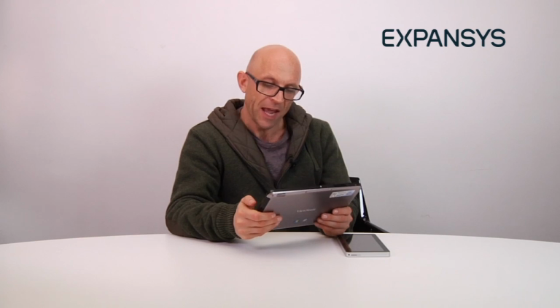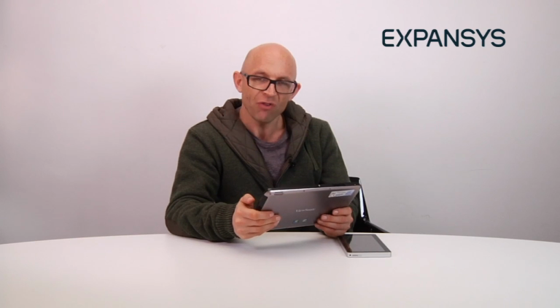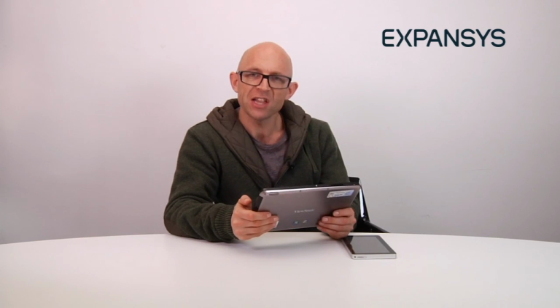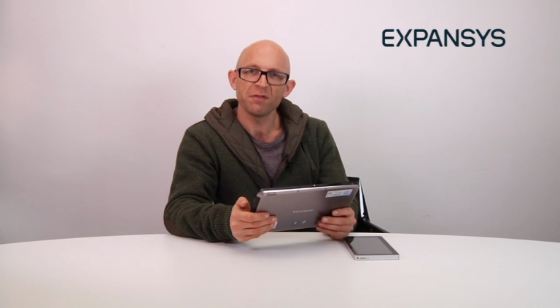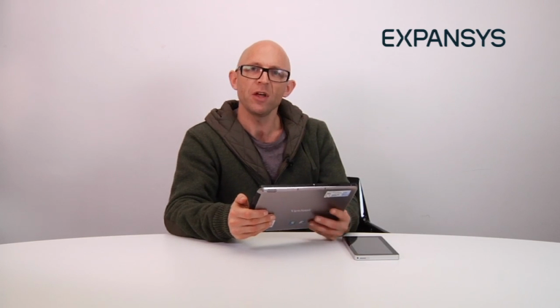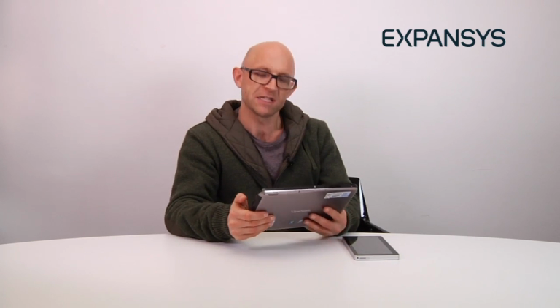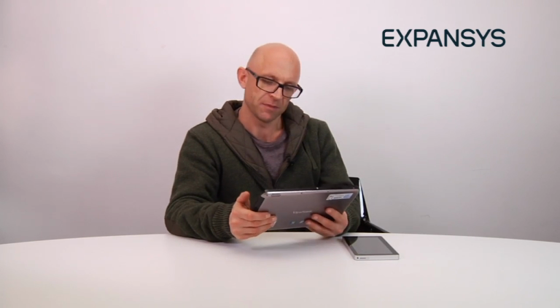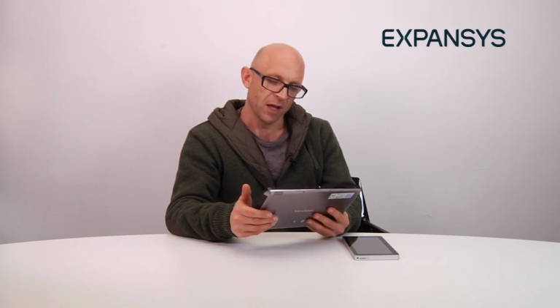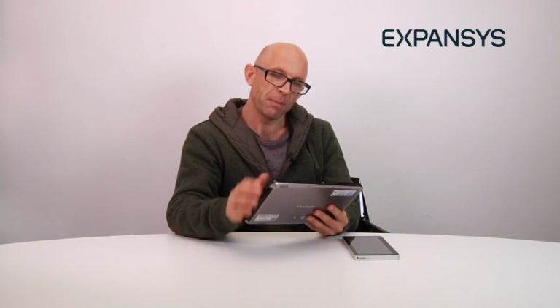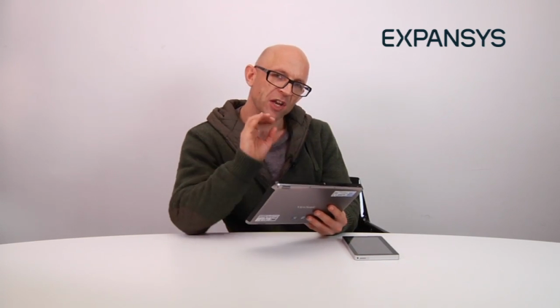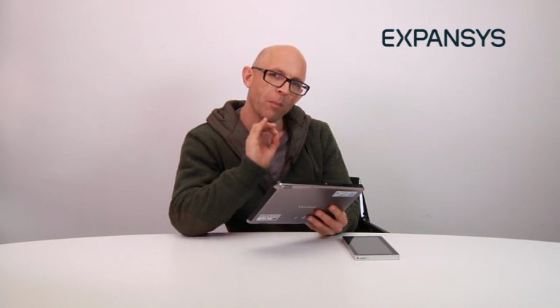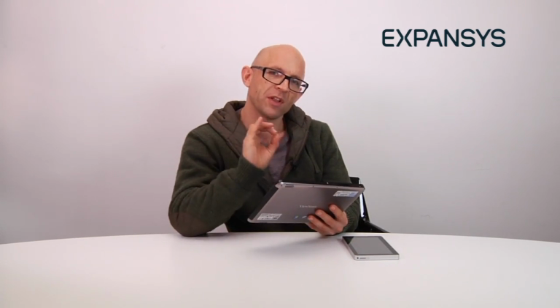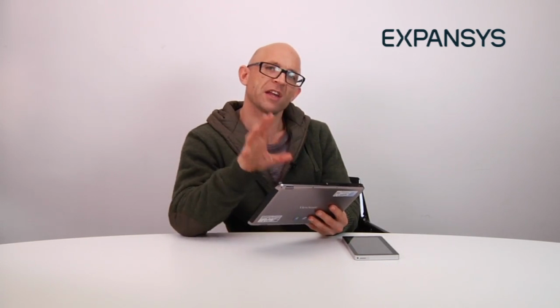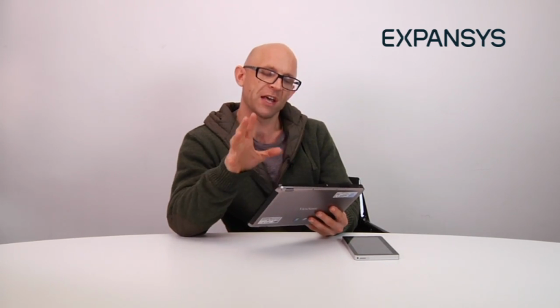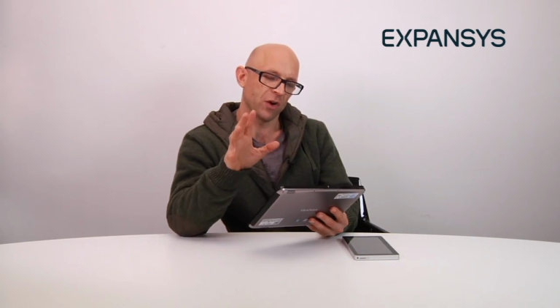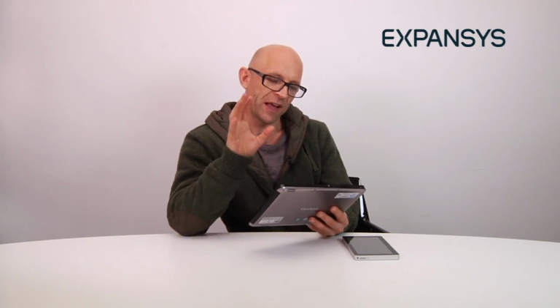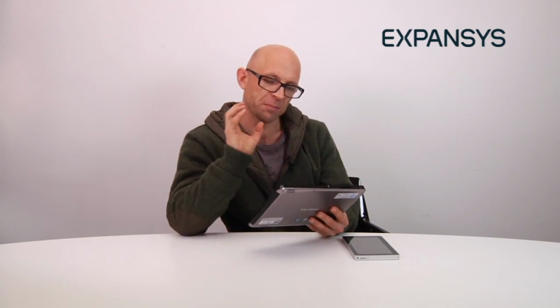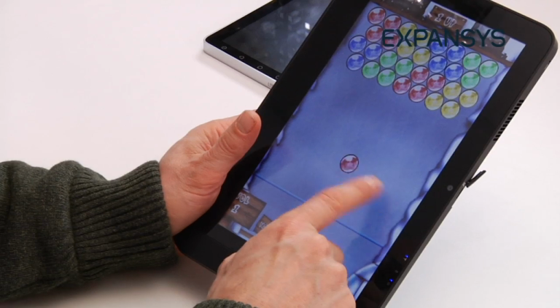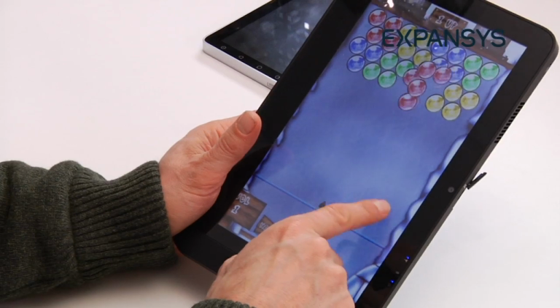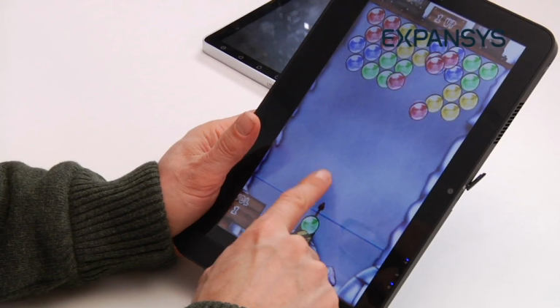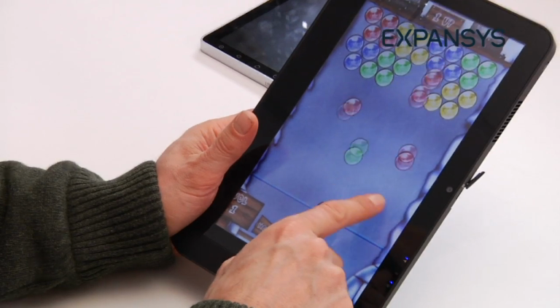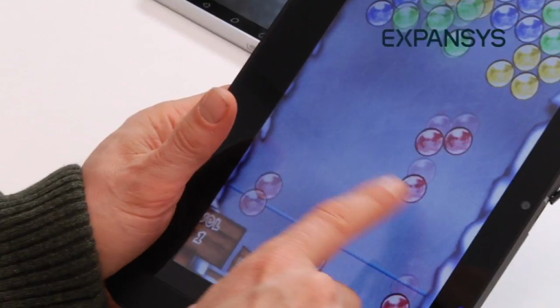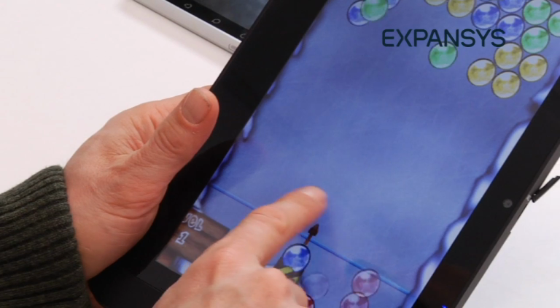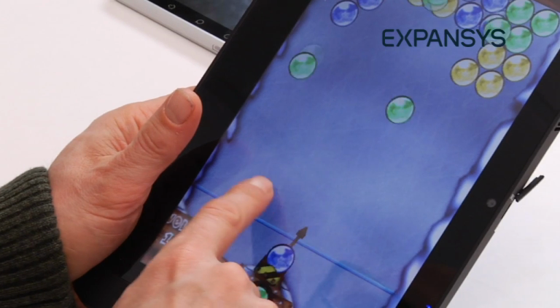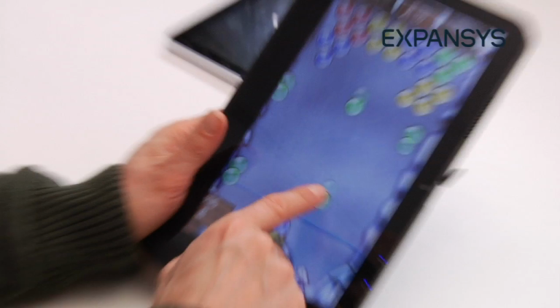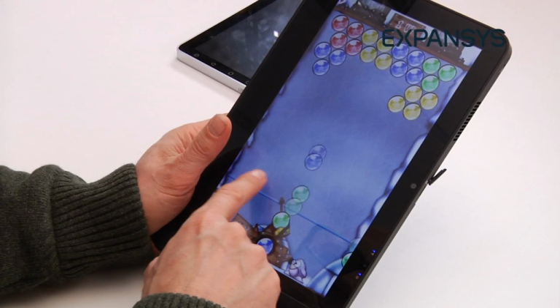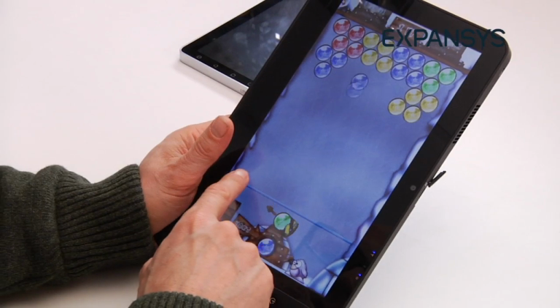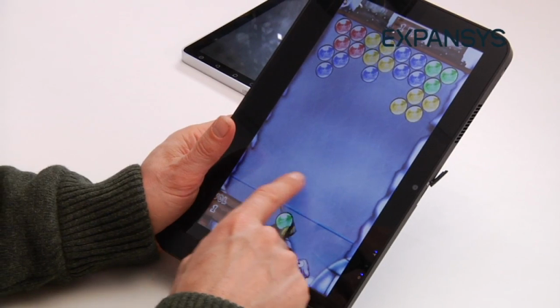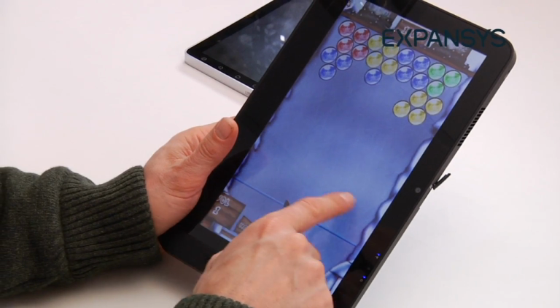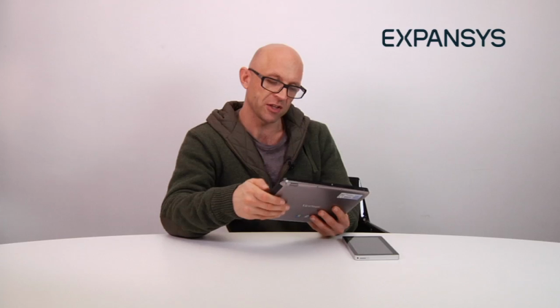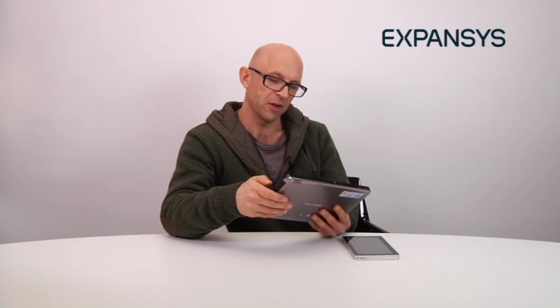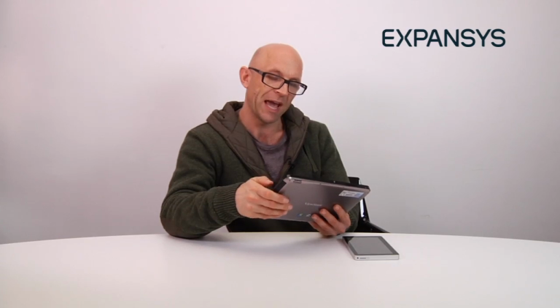The ViewPad 10 is relatively fluid, but it's only Android 1.6, and that's a problem. It's a limited operating system that you get.